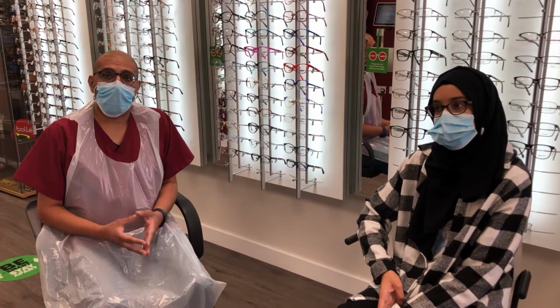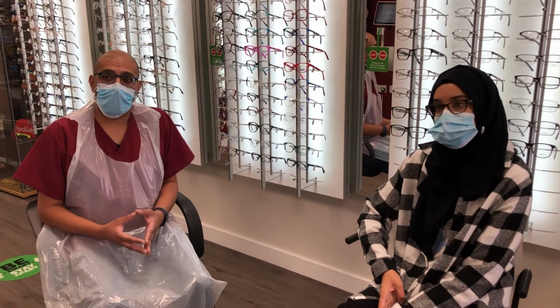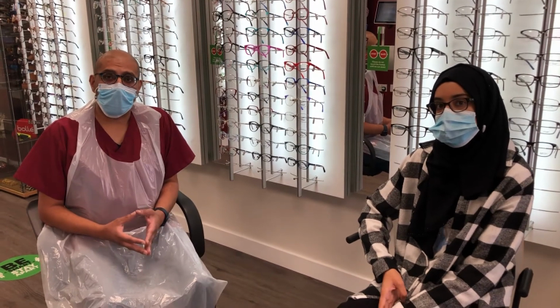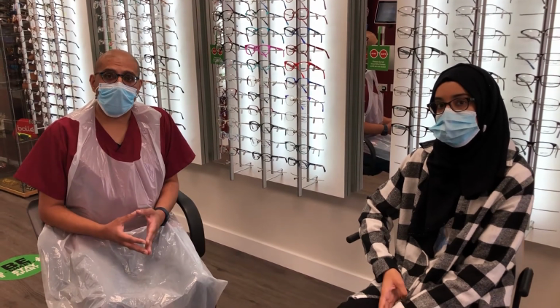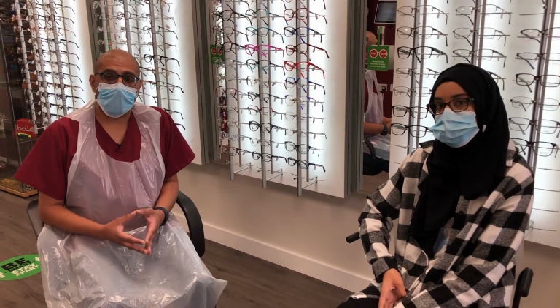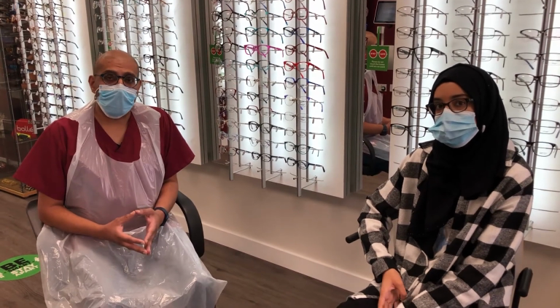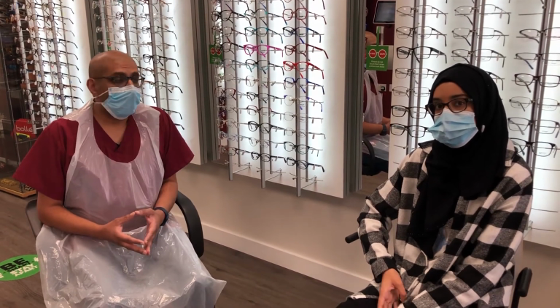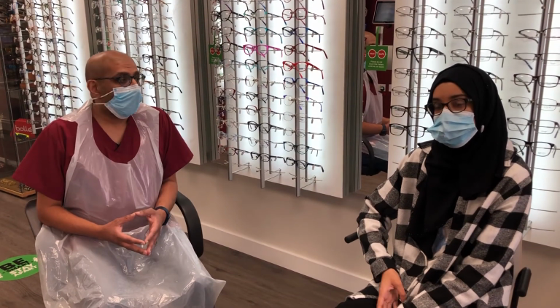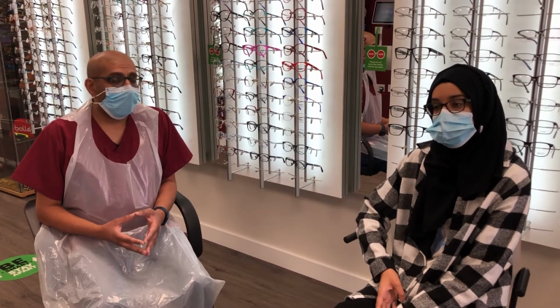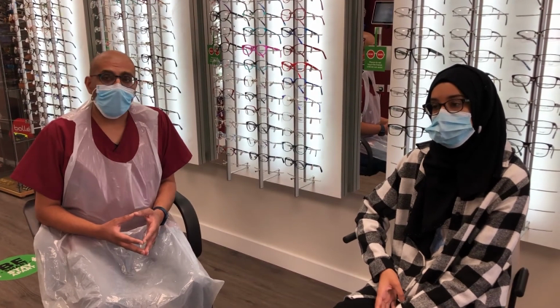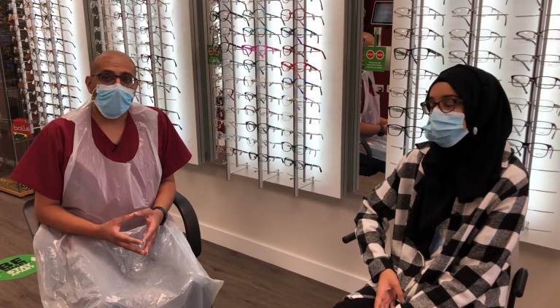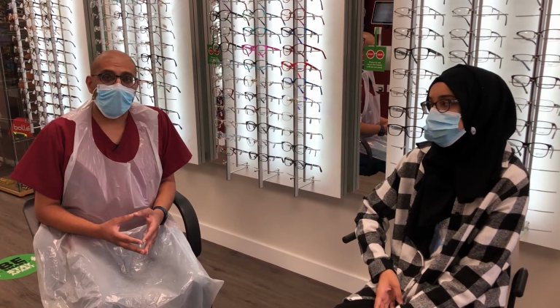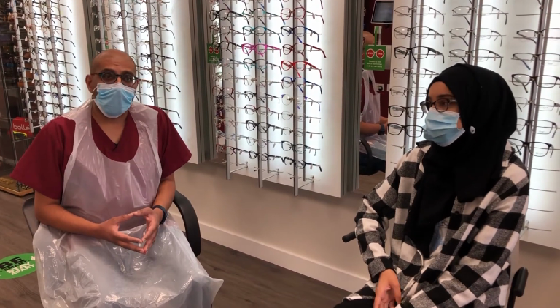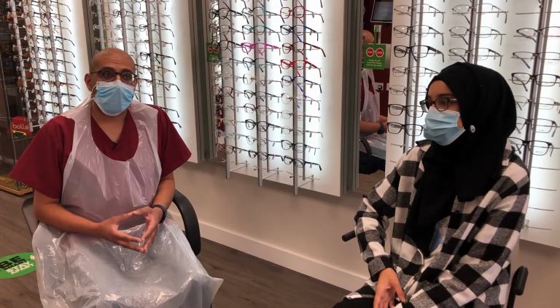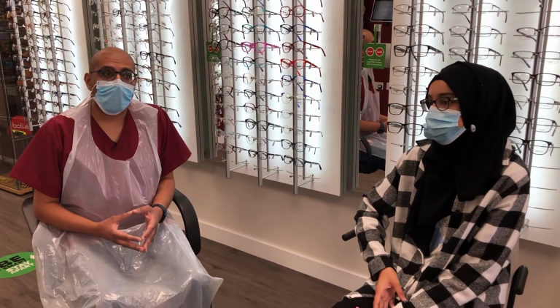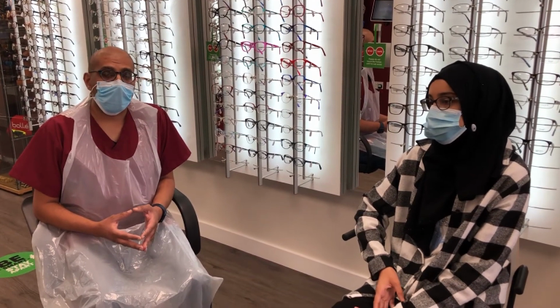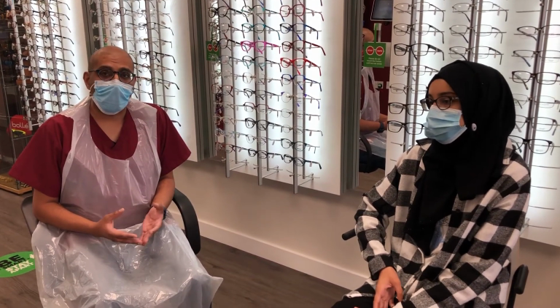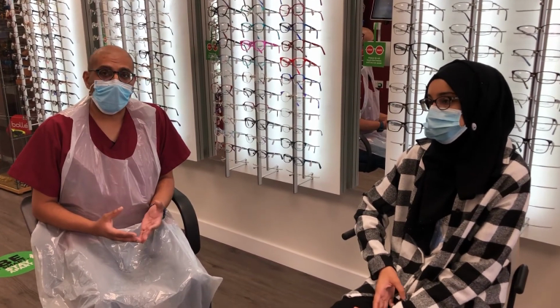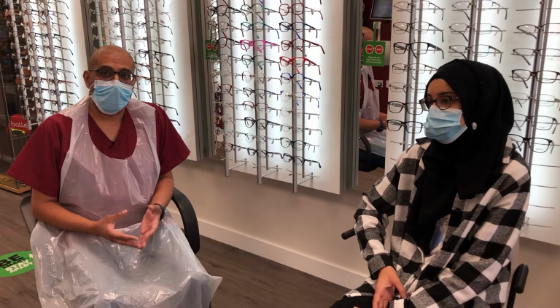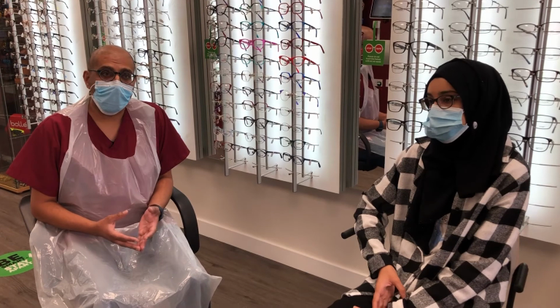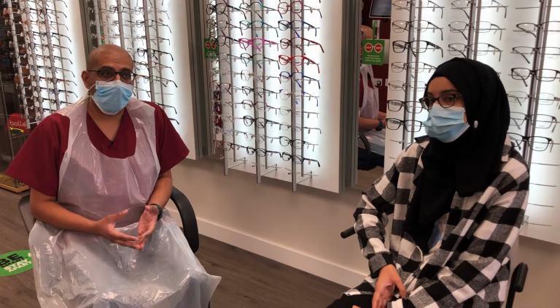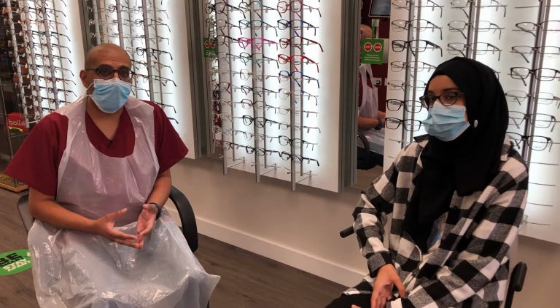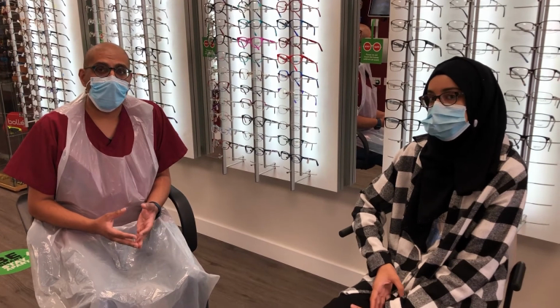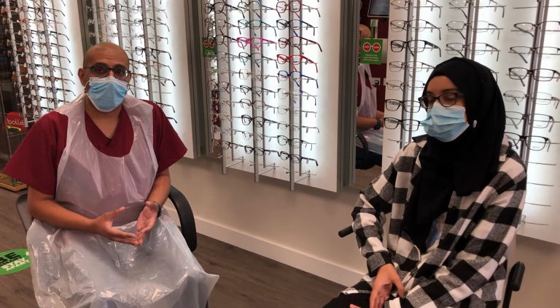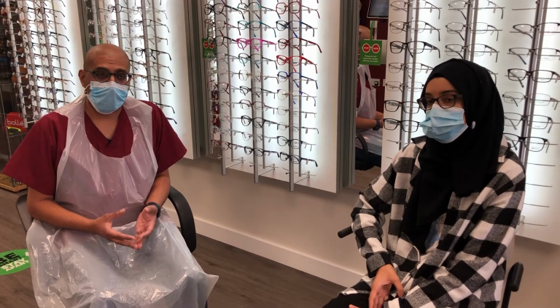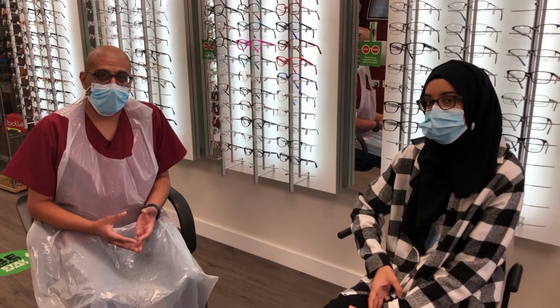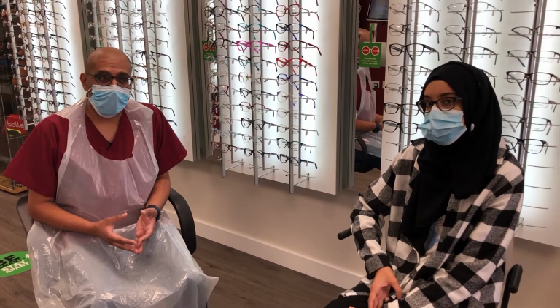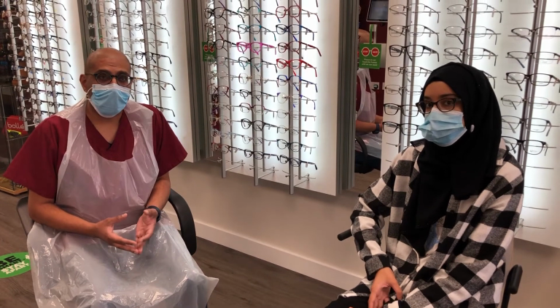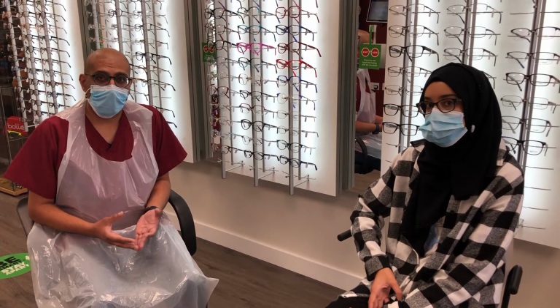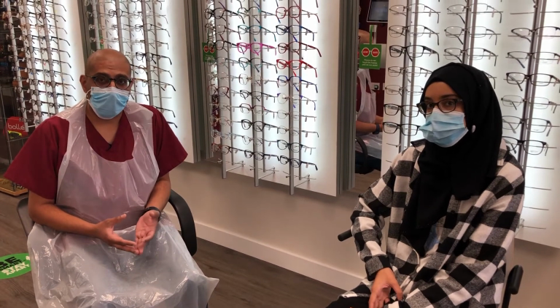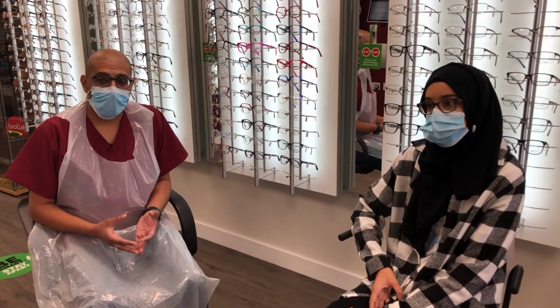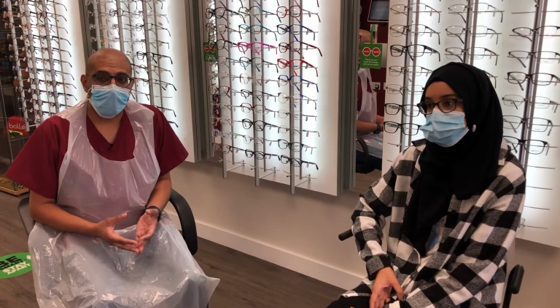Now Hiba also has a strong family history of short-sightedness, known as myopia.